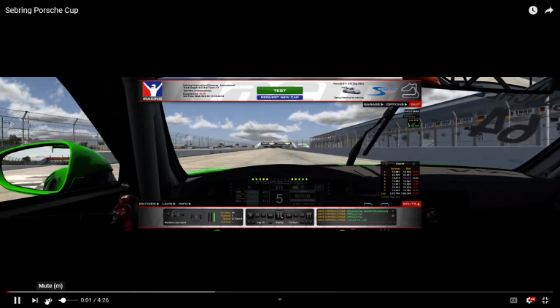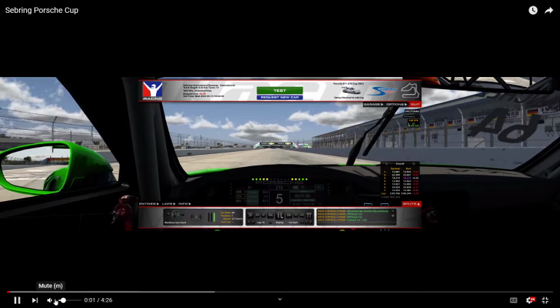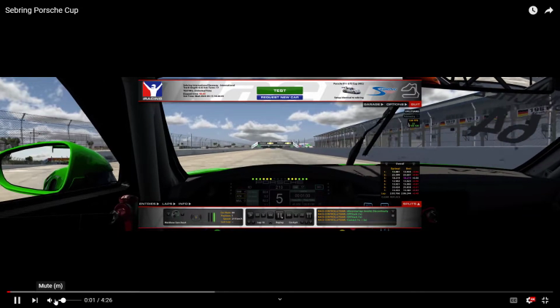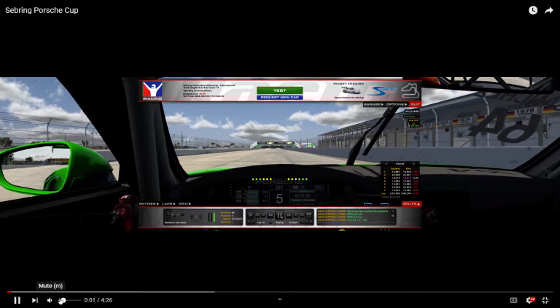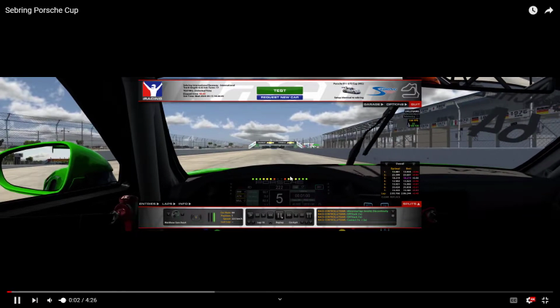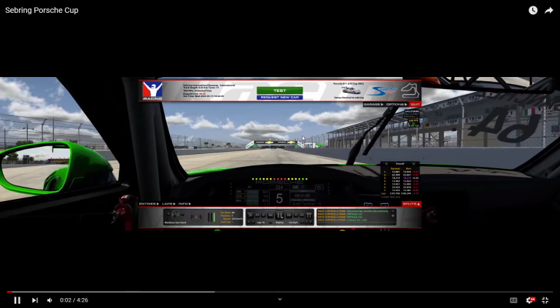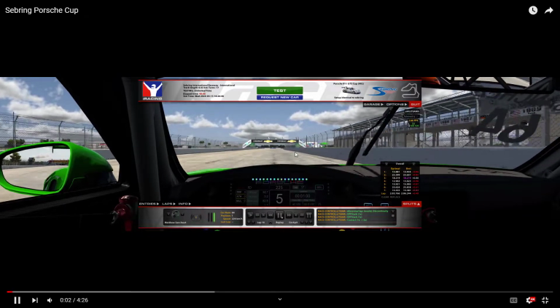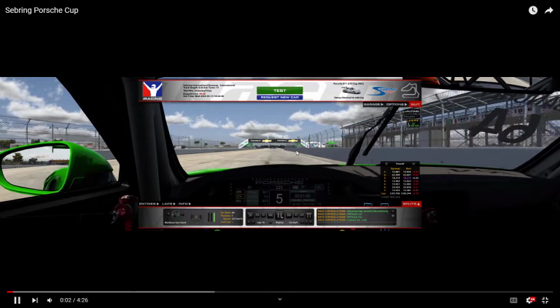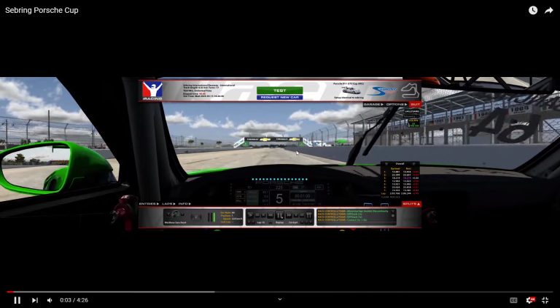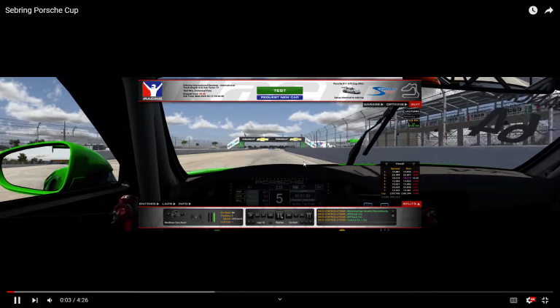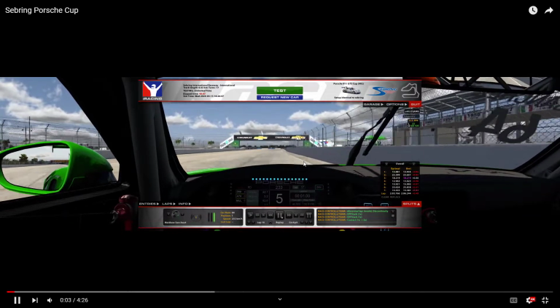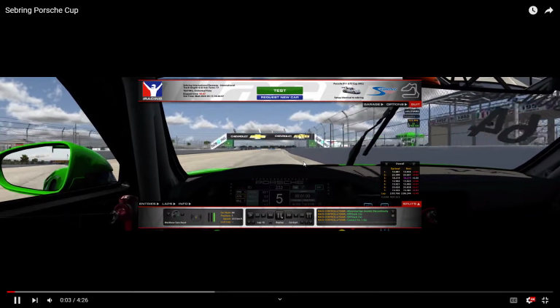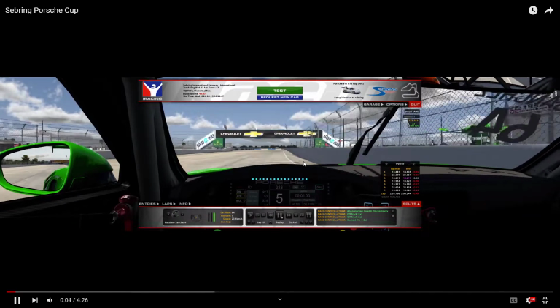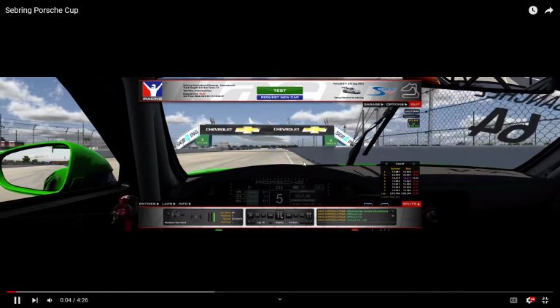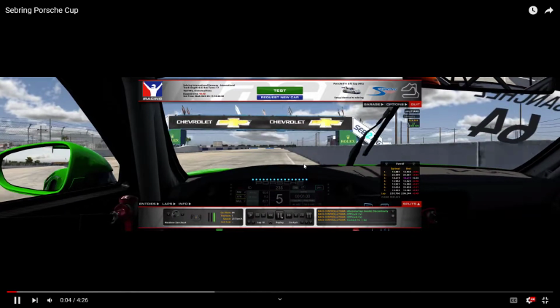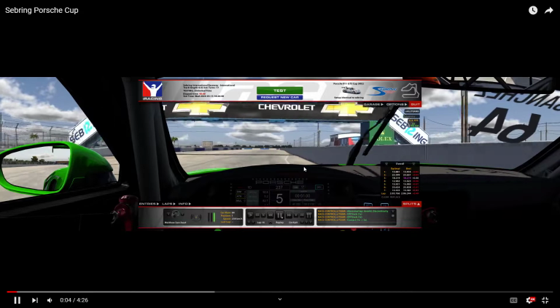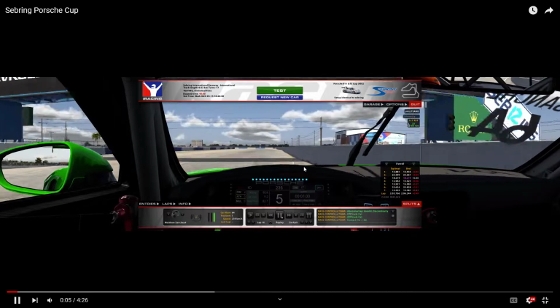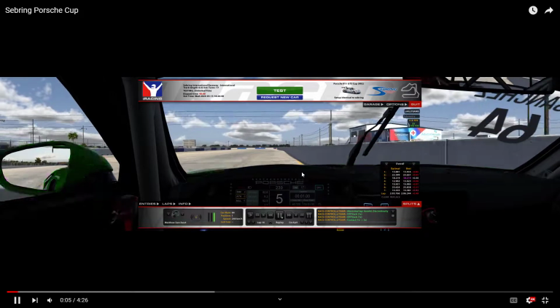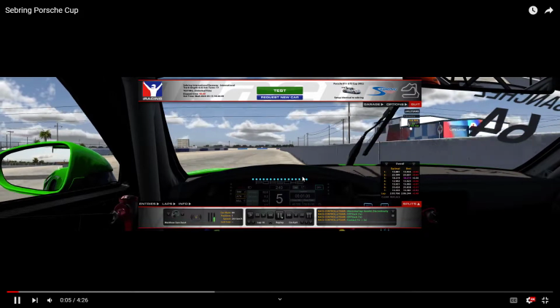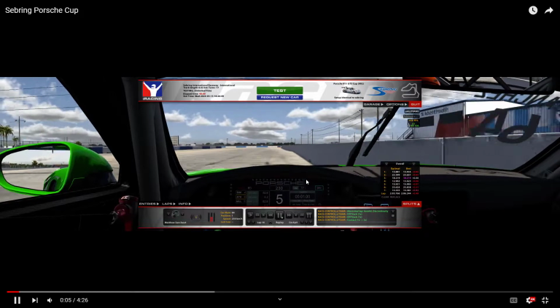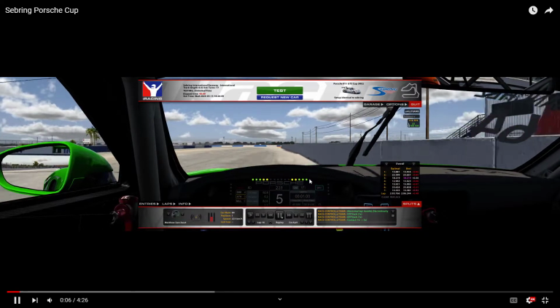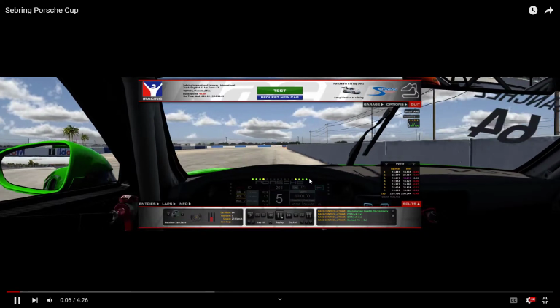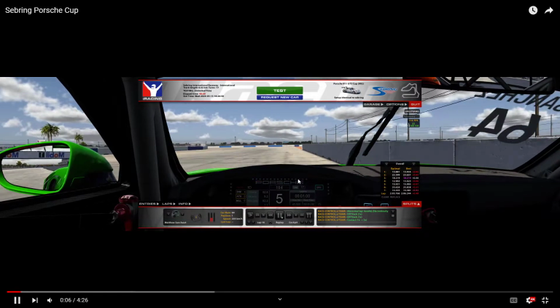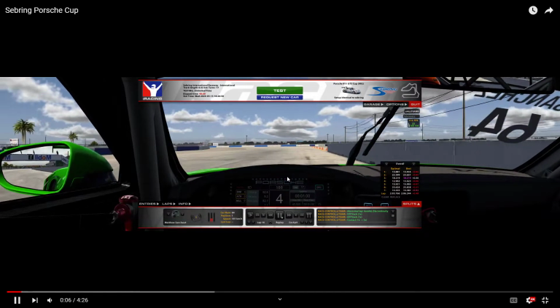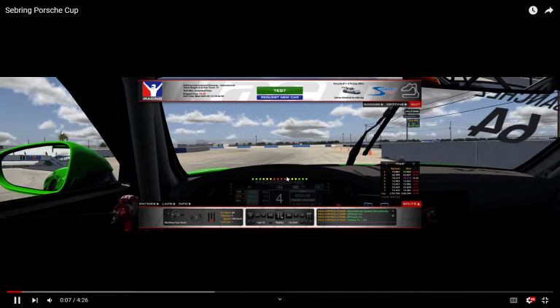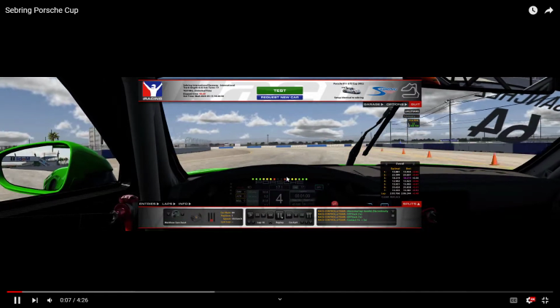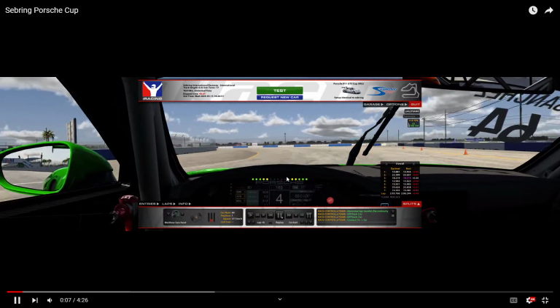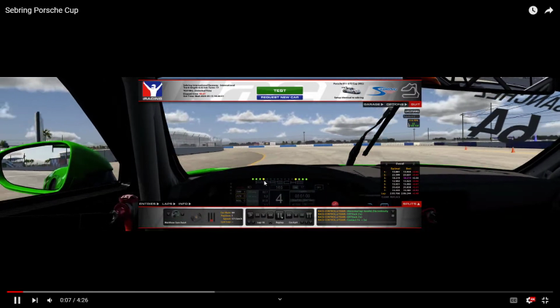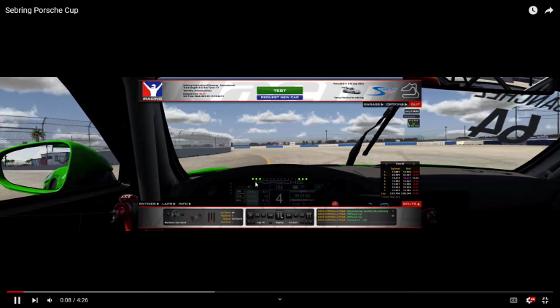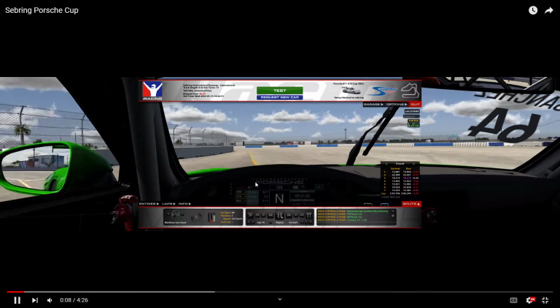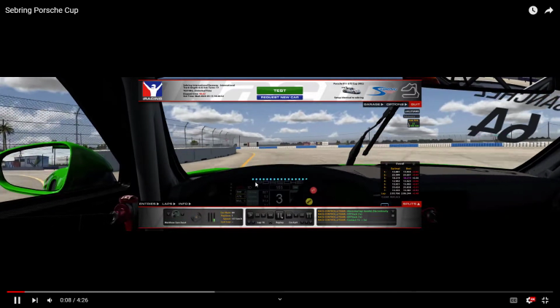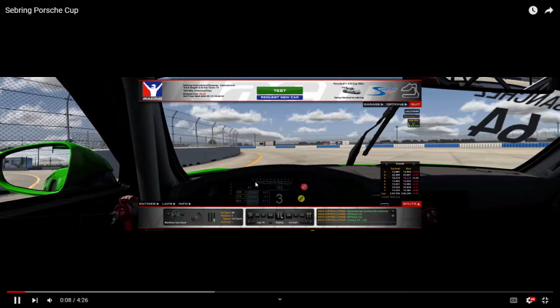Let's see Matthew's lap with the Porsche Cup at Sebring. Going into turn one, let's see his approach.